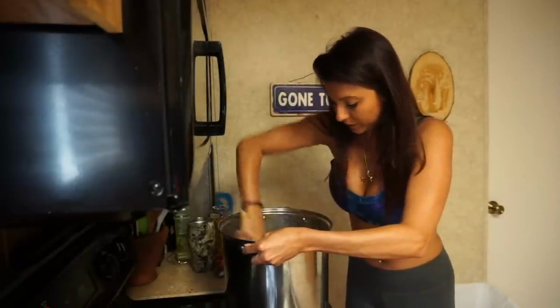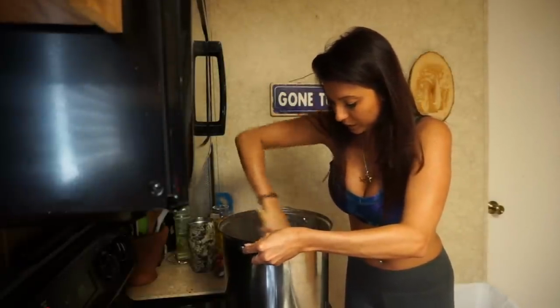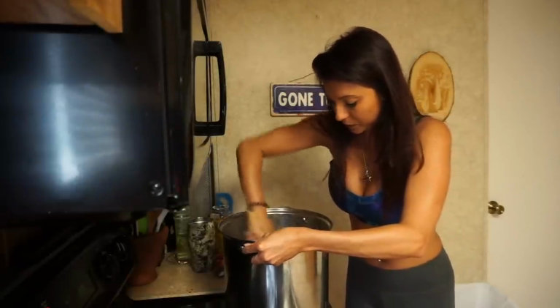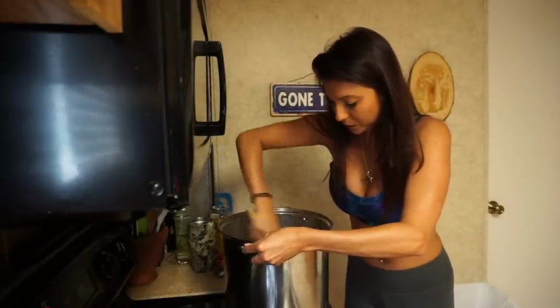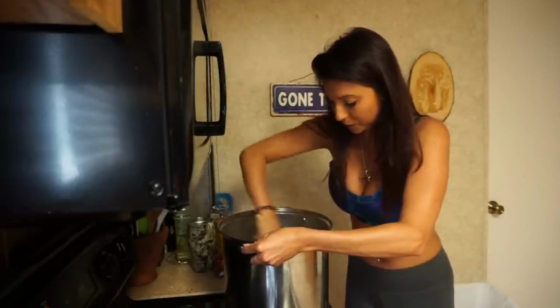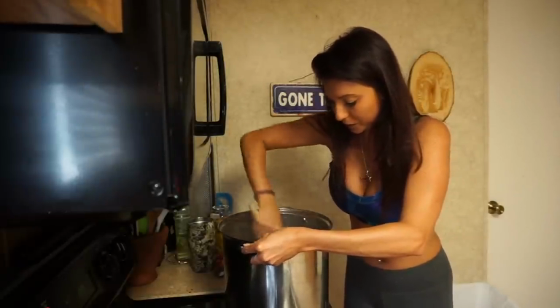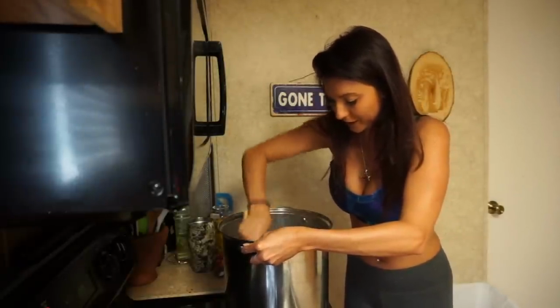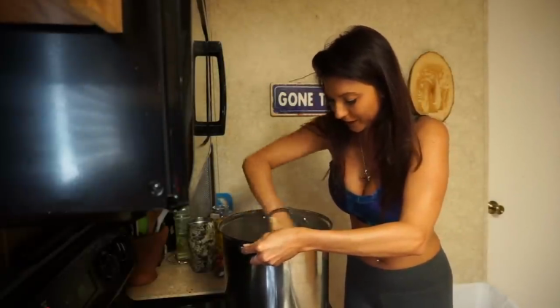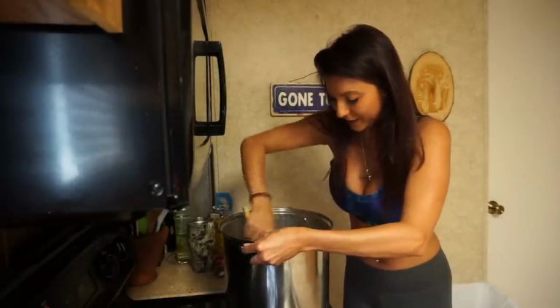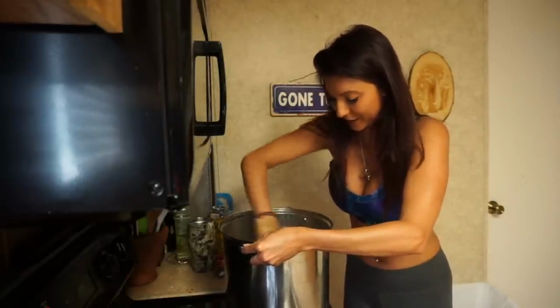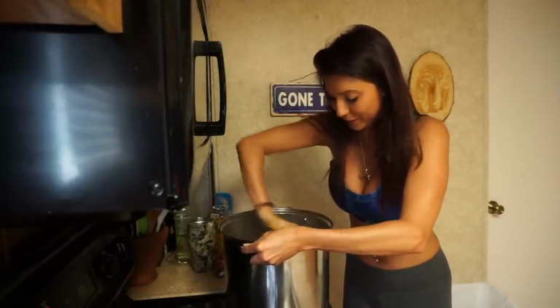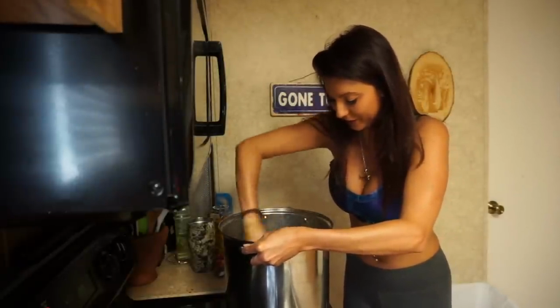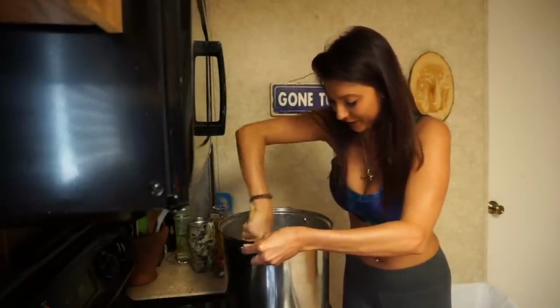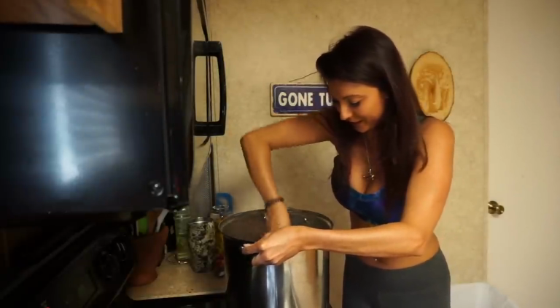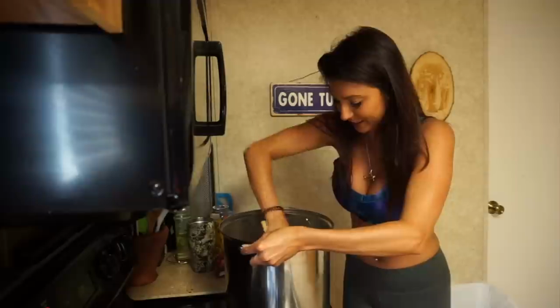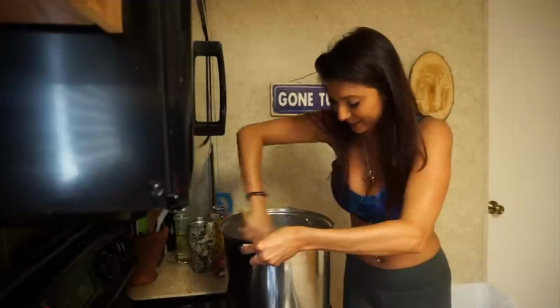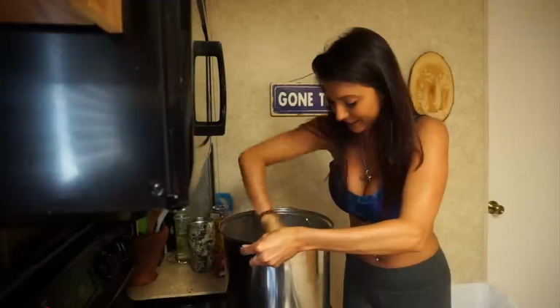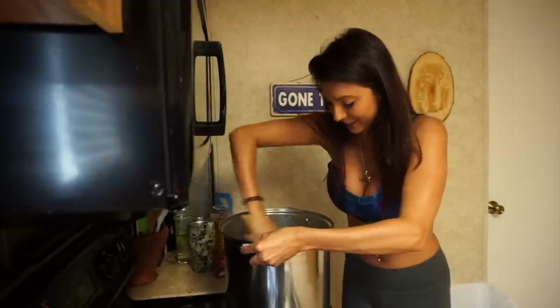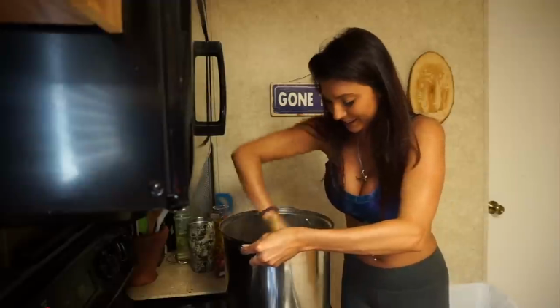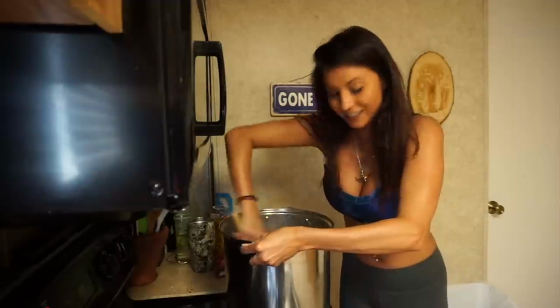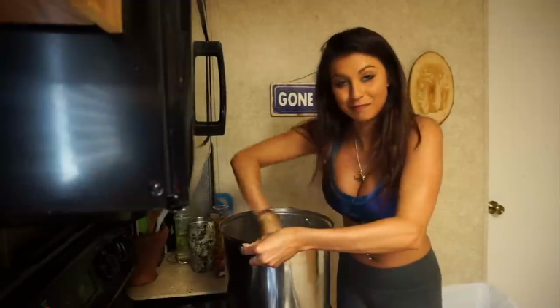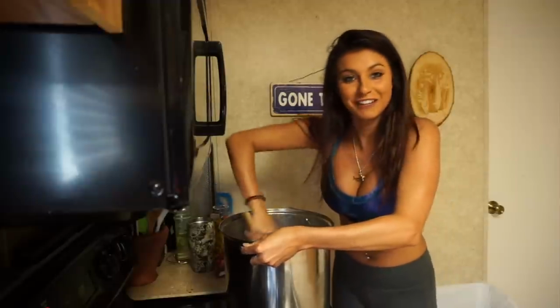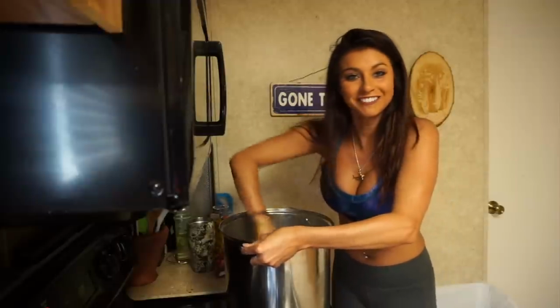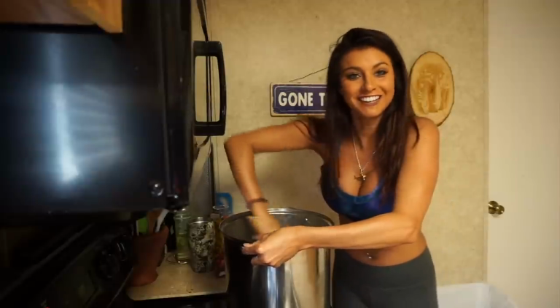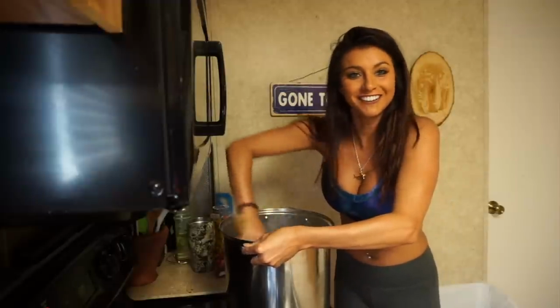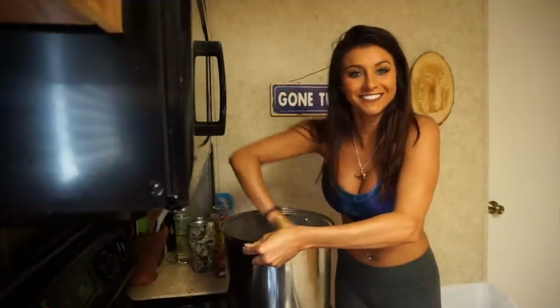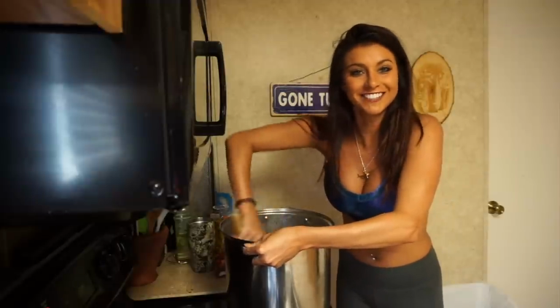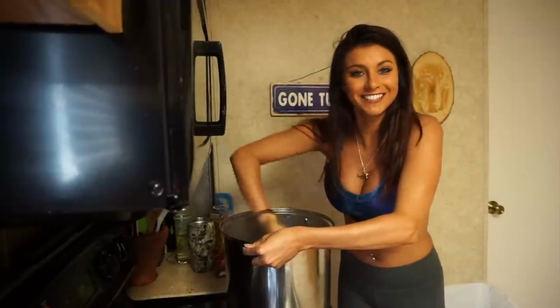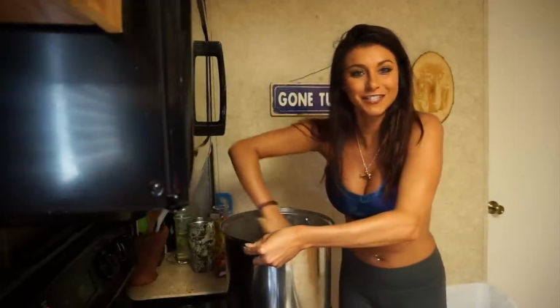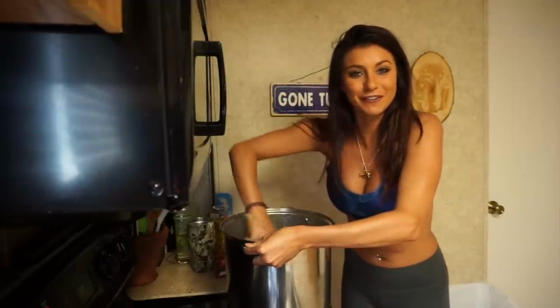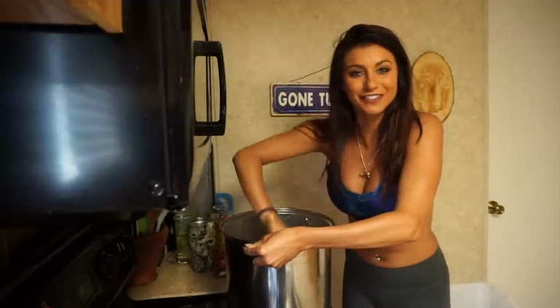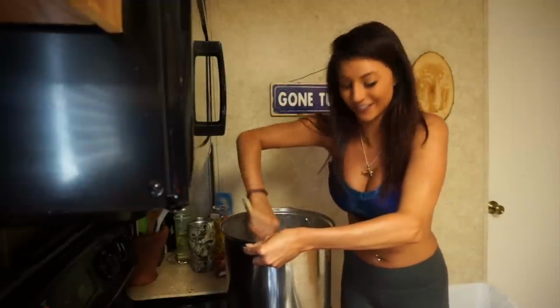It's looking so good. It's melting down just like it's supposed to.